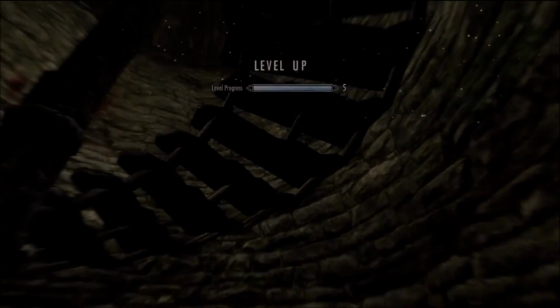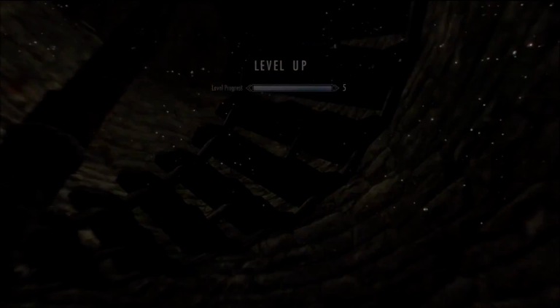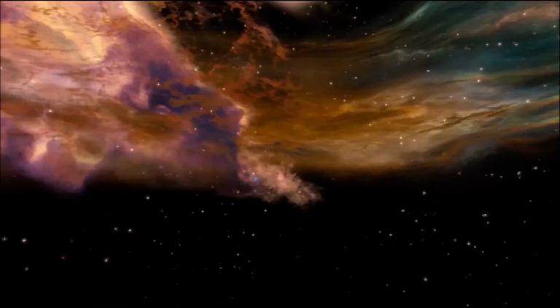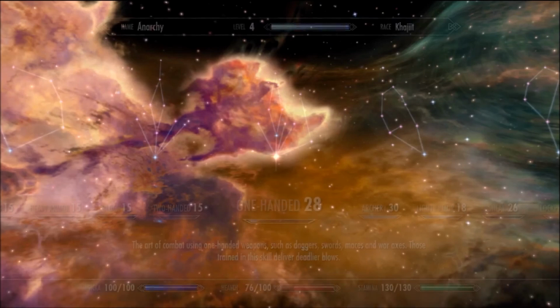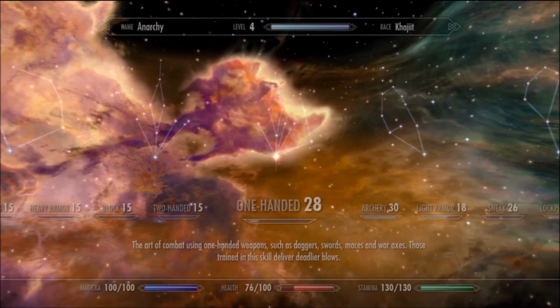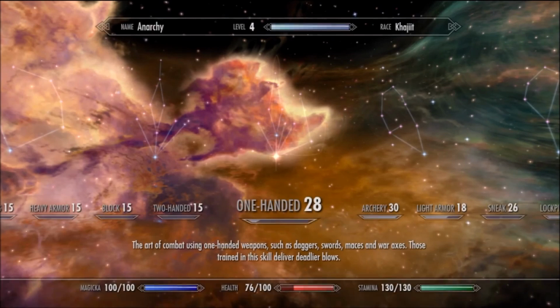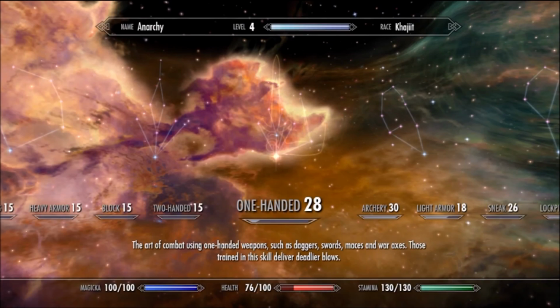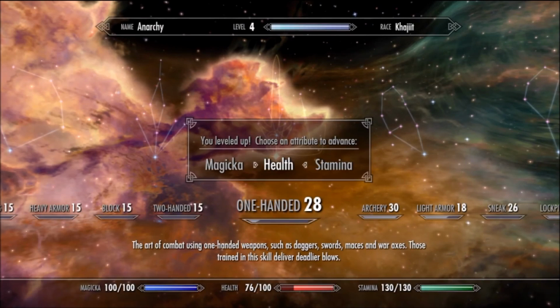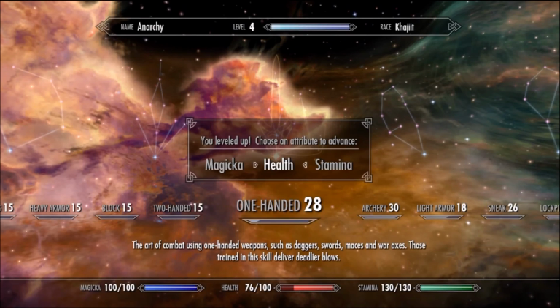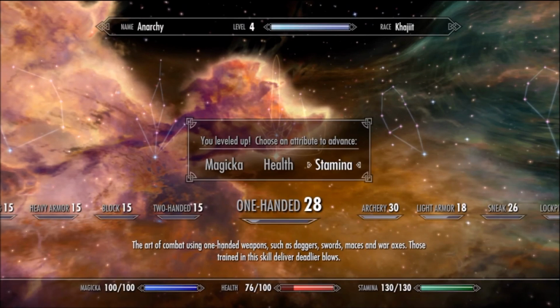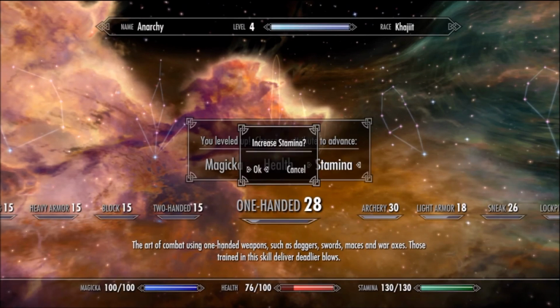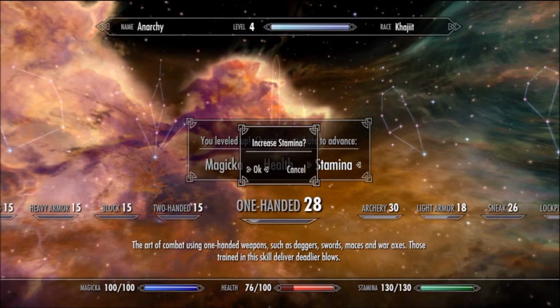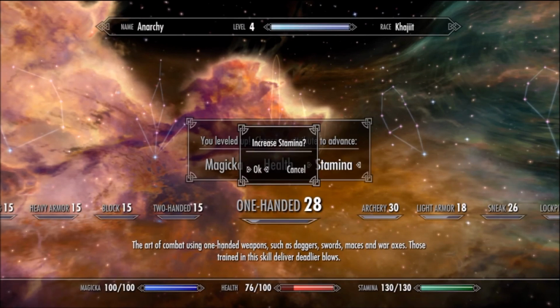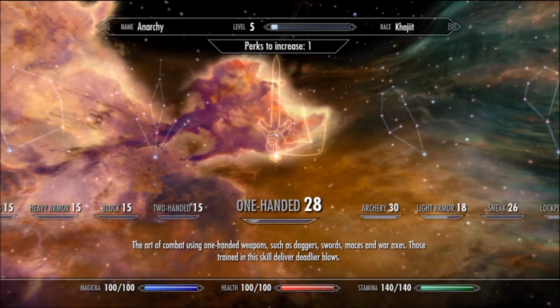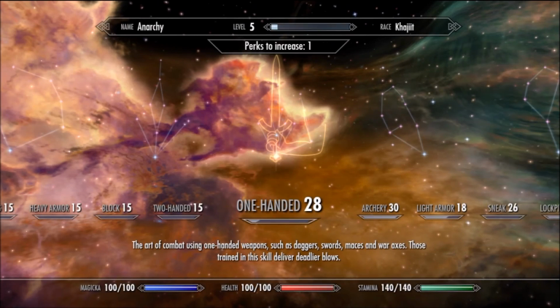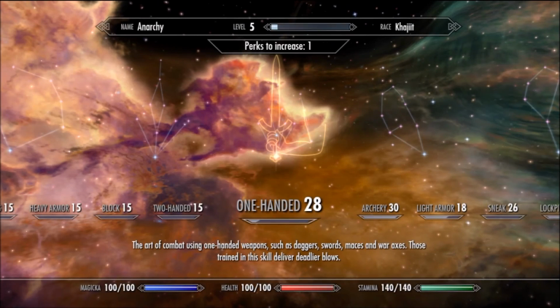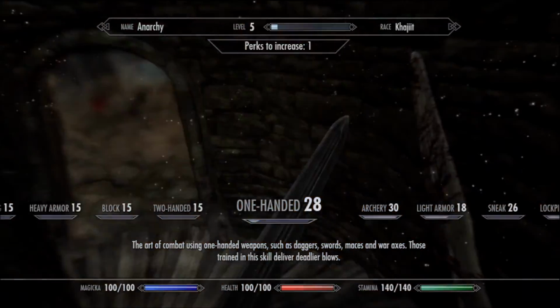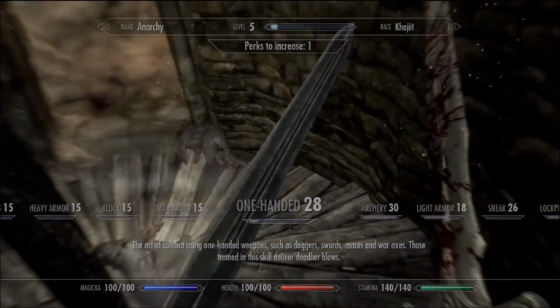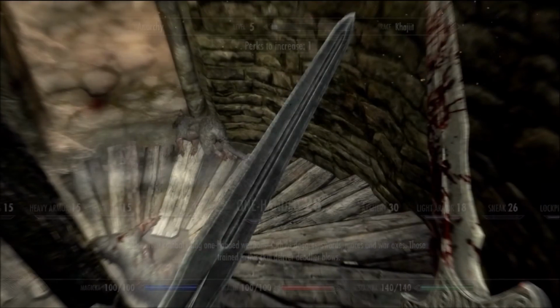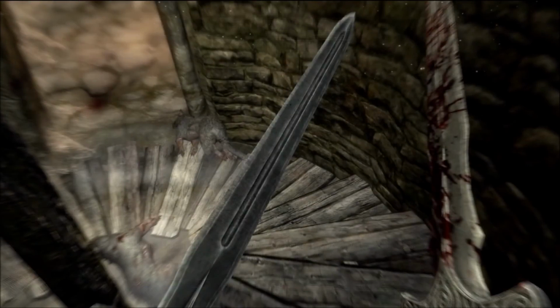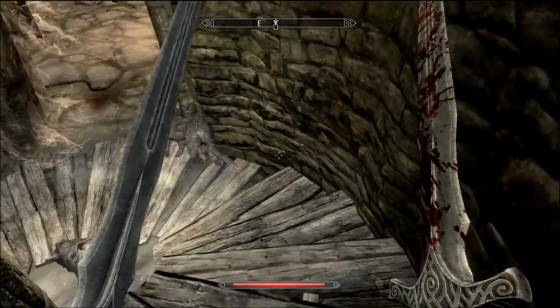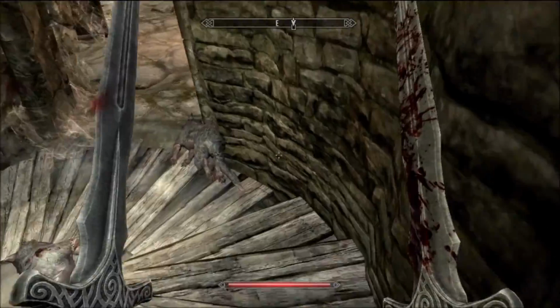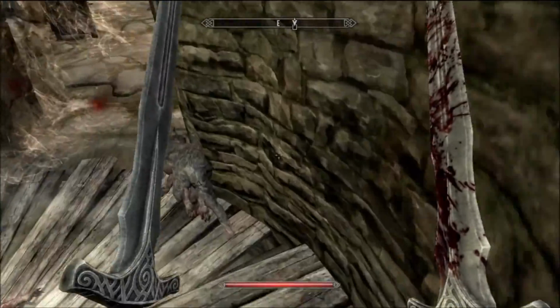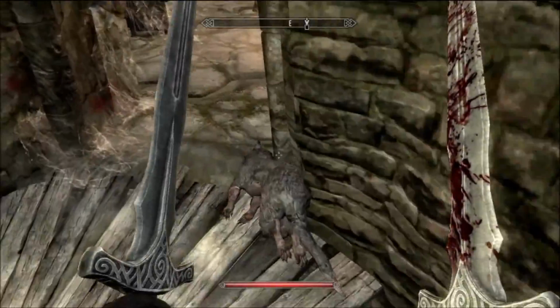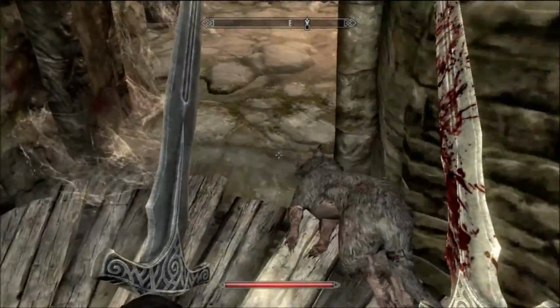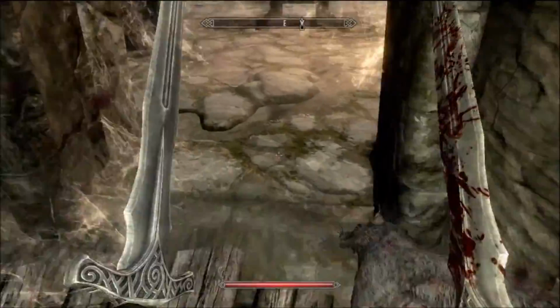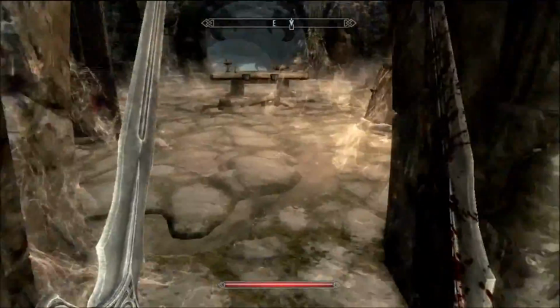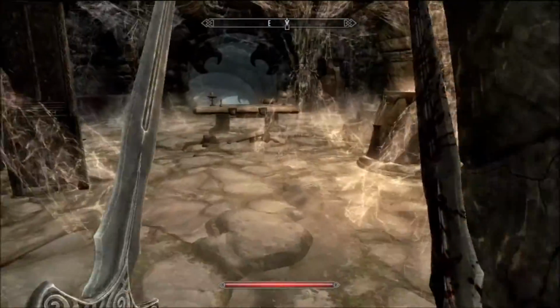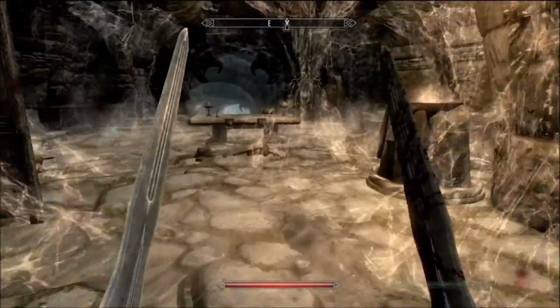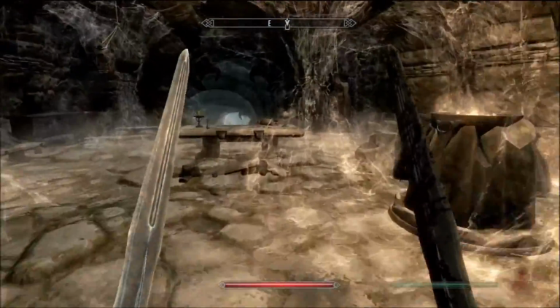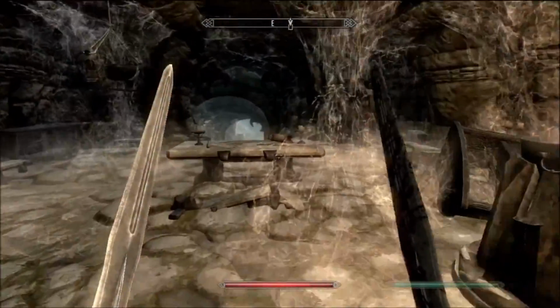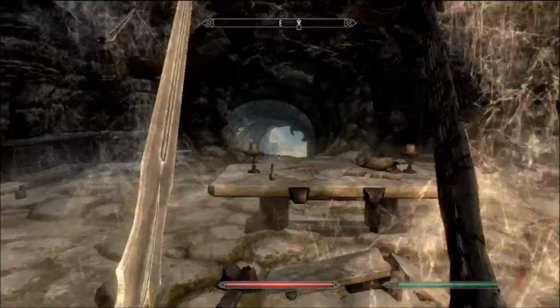Level five! Sweet. Let's go to stamina. I'm going to save perk points for one-handed when I level up some more.